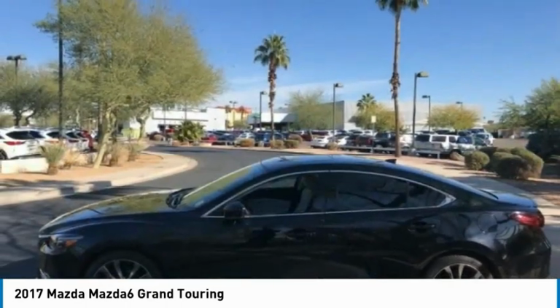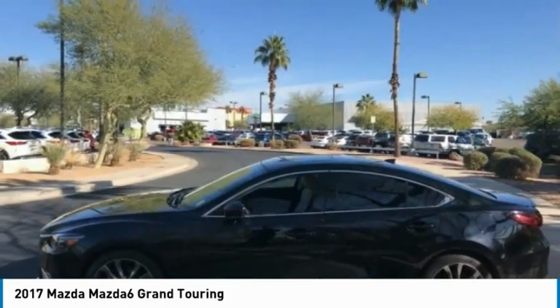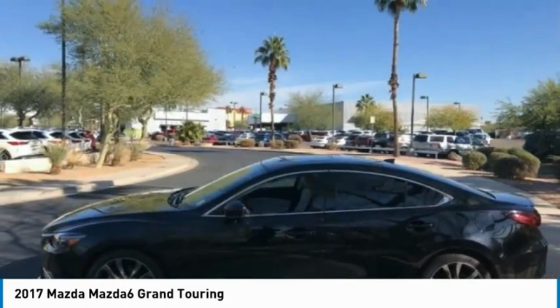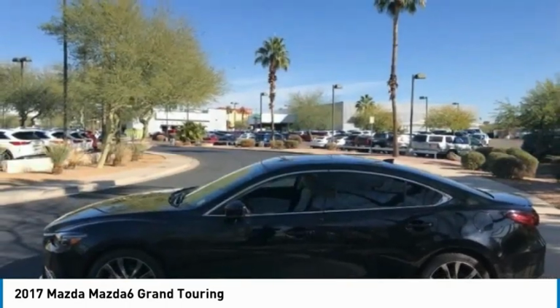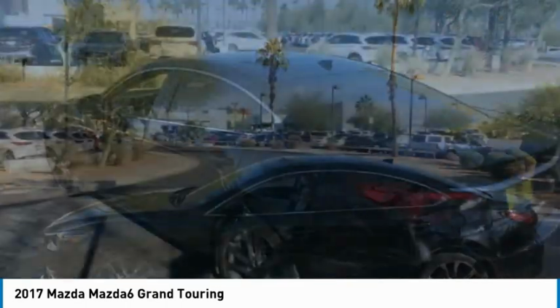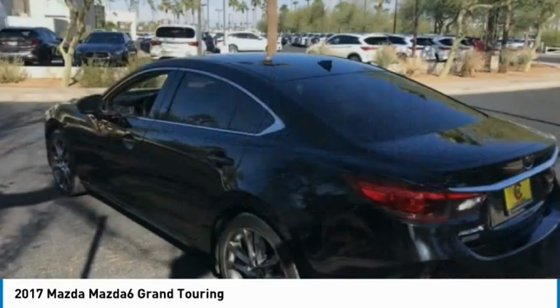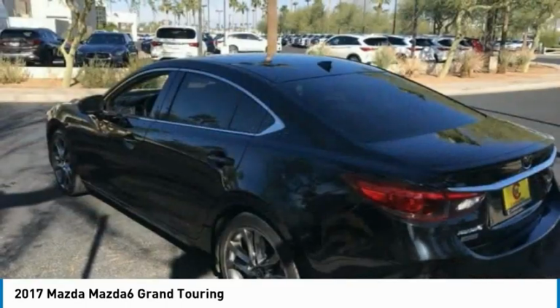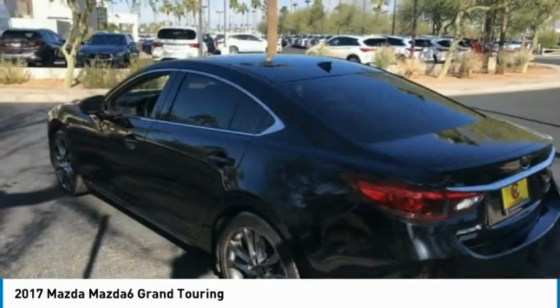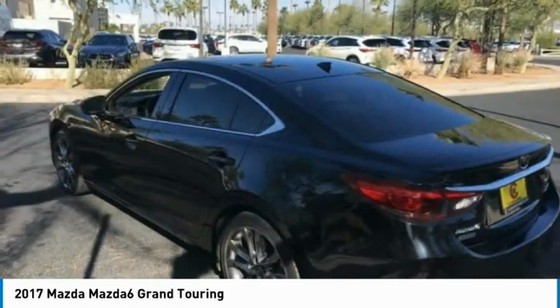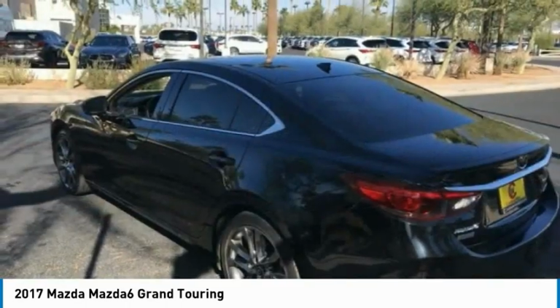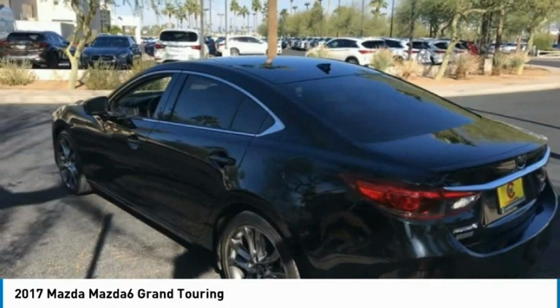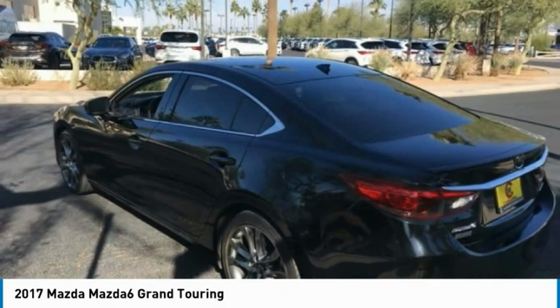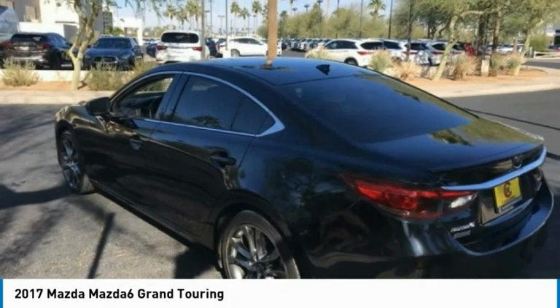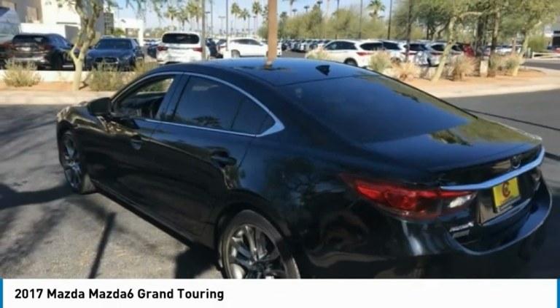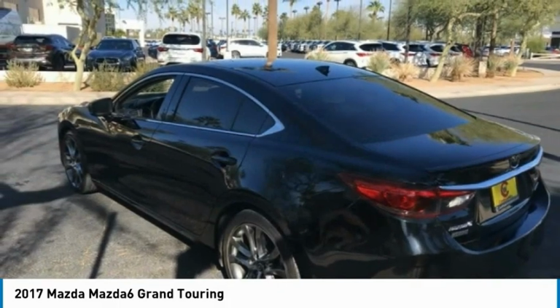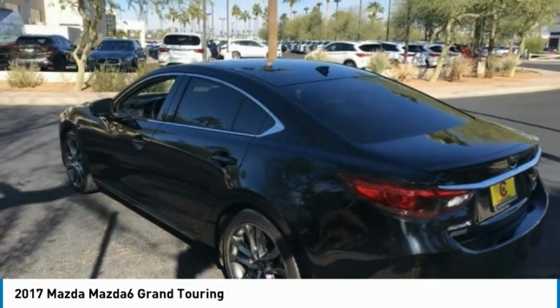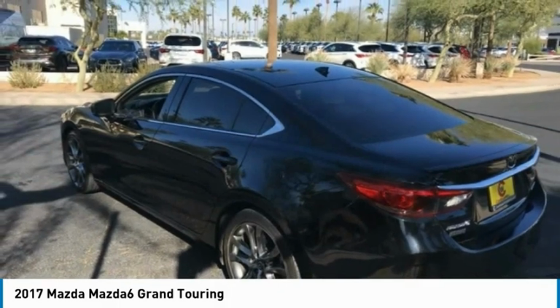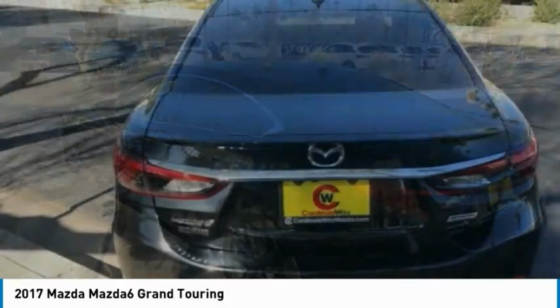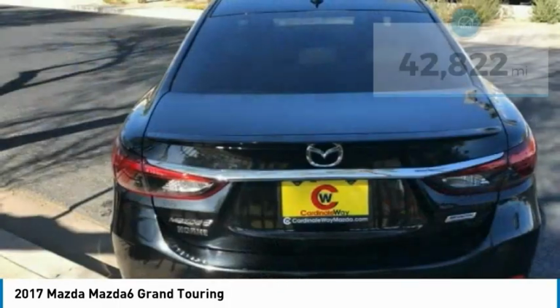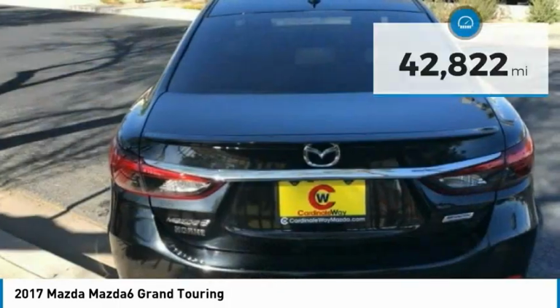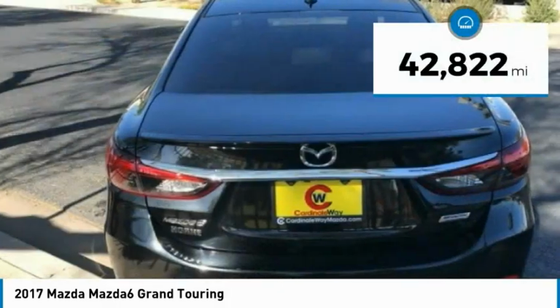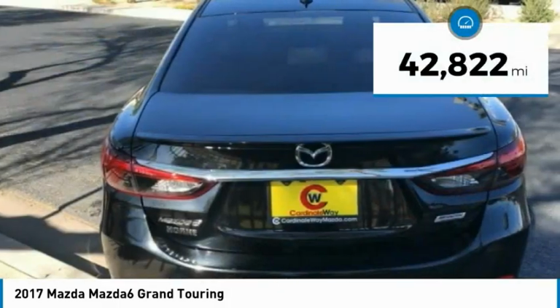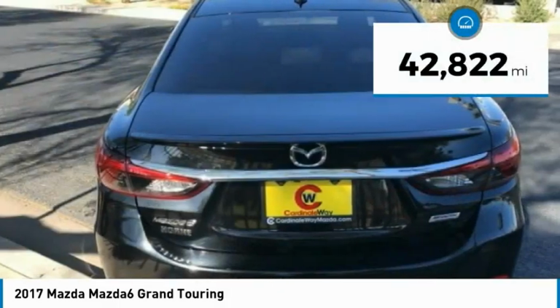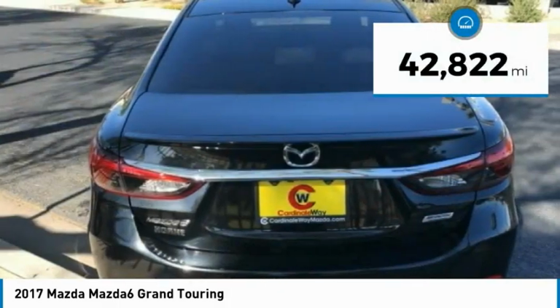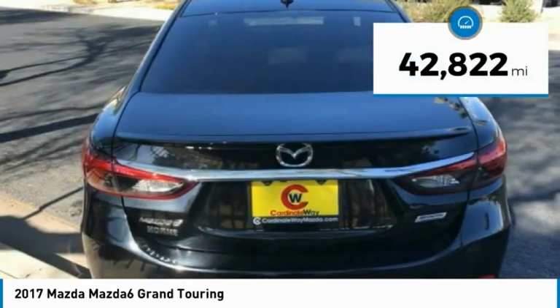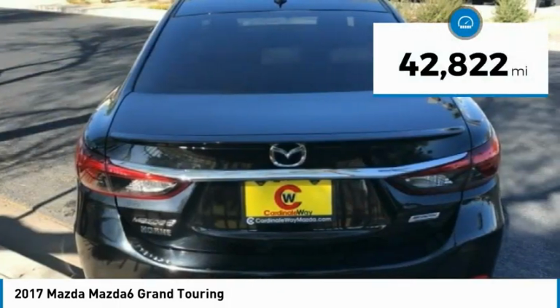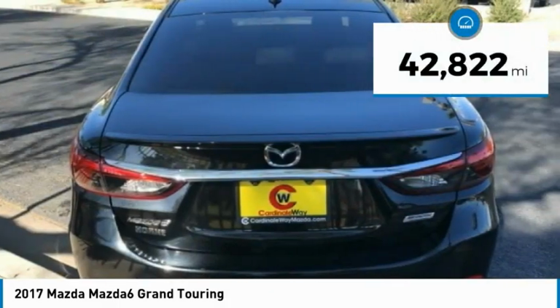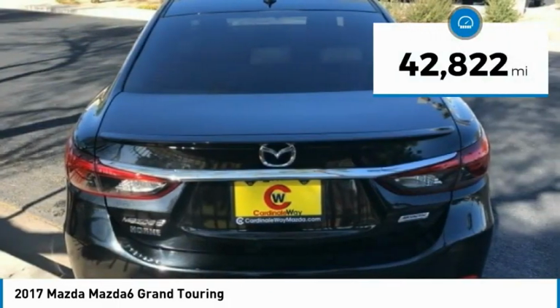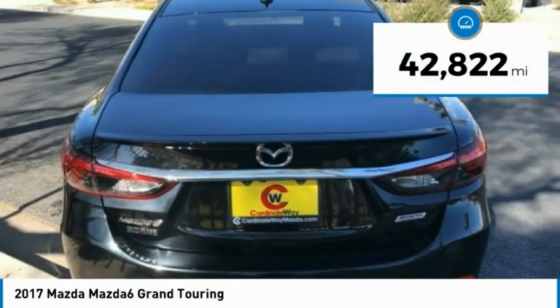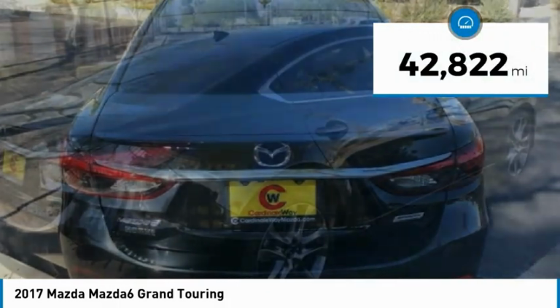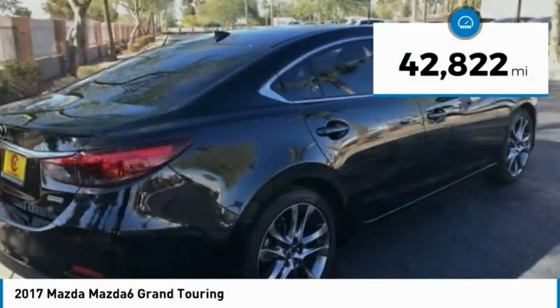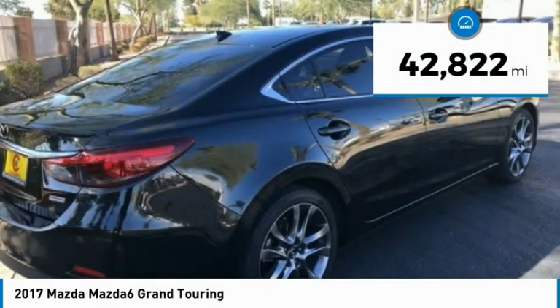This acclaimed sports sedan appeals to your senses and your wallet. This vehicle has less than 45,000 miles.